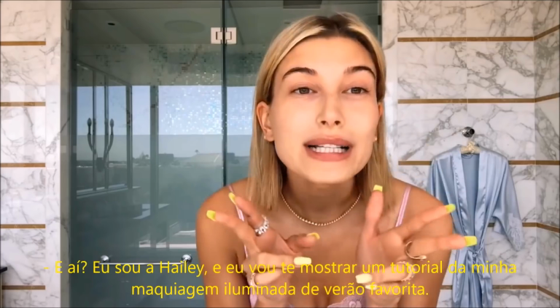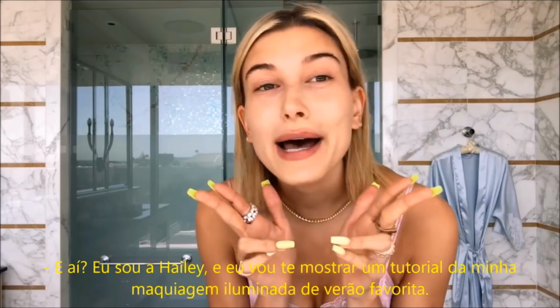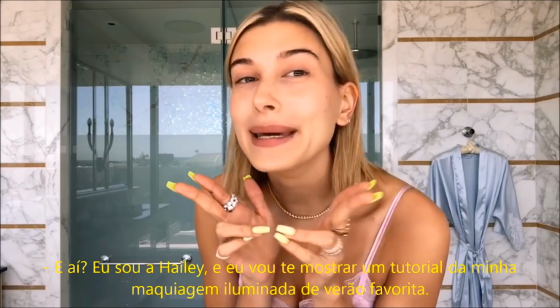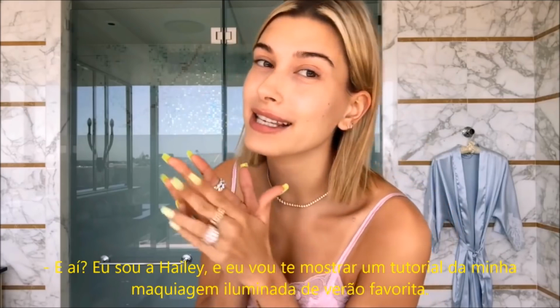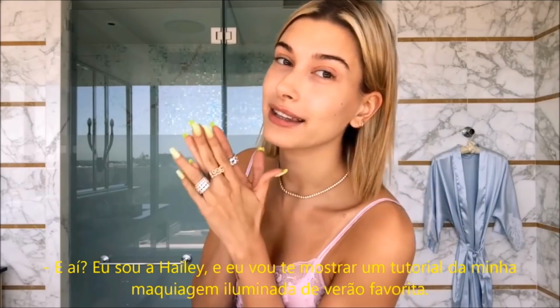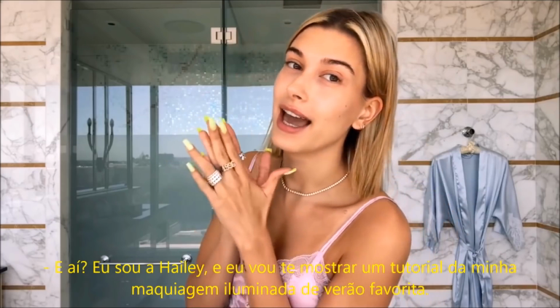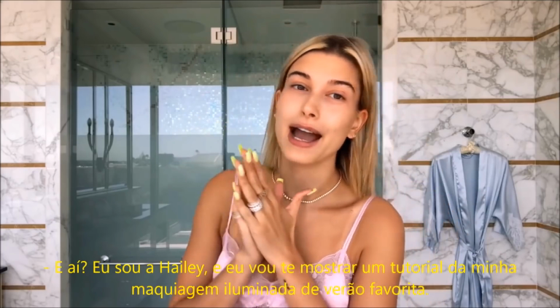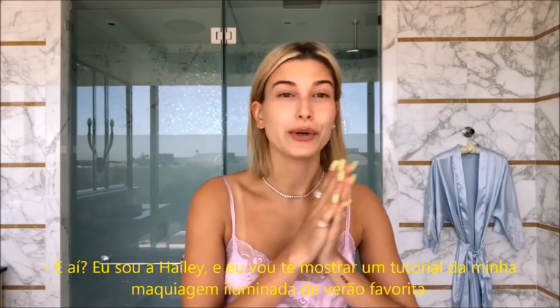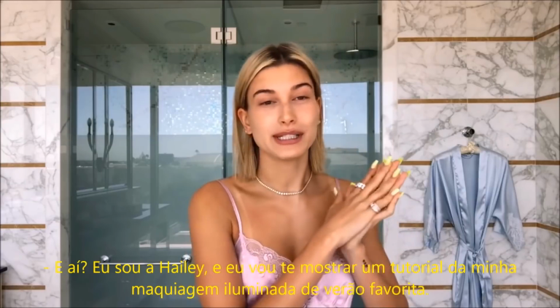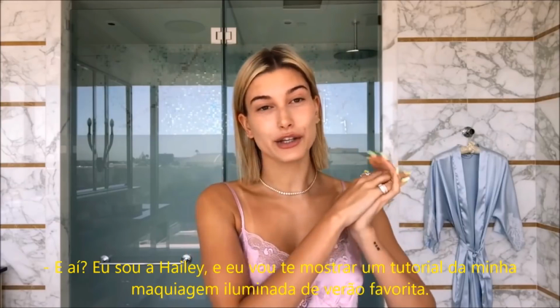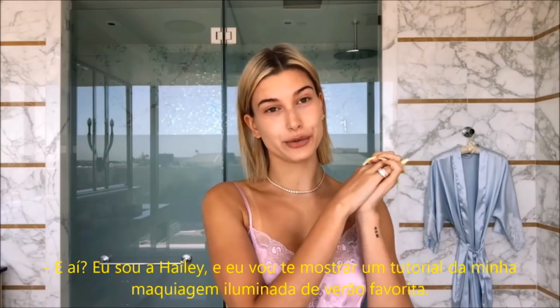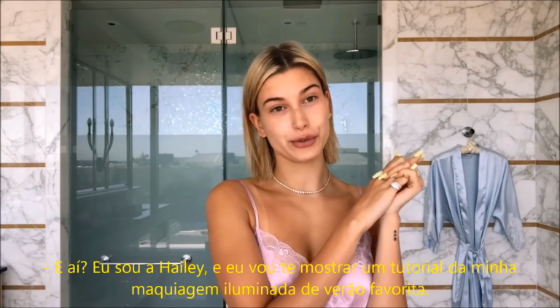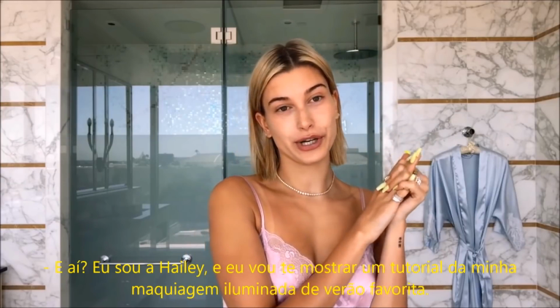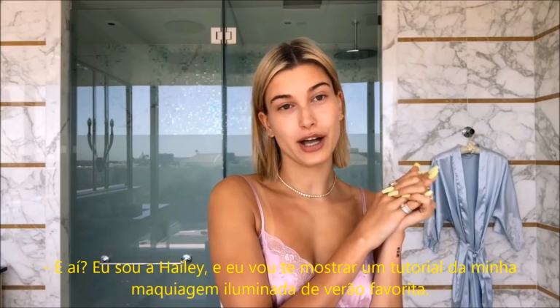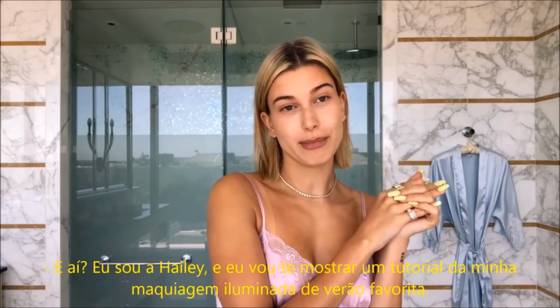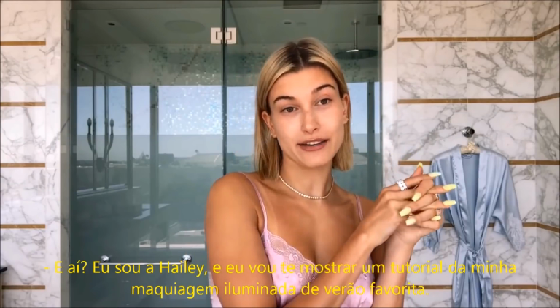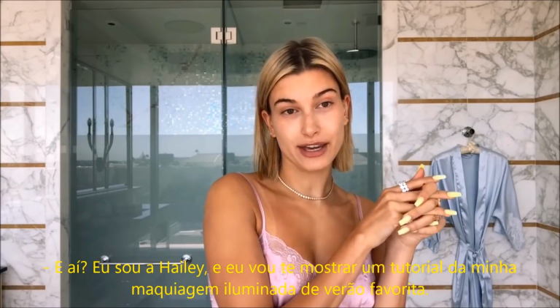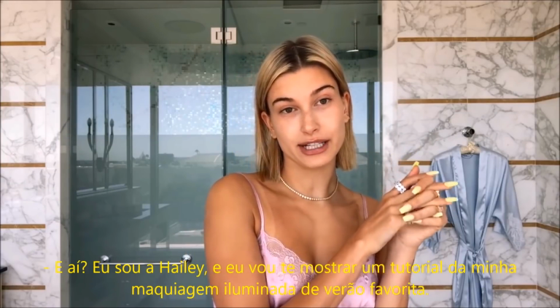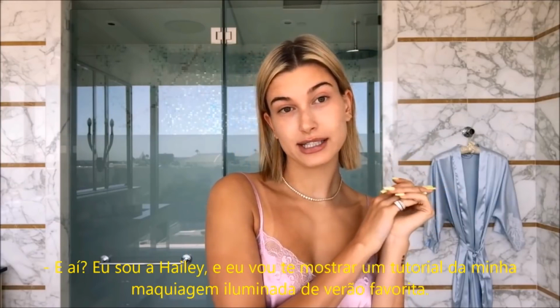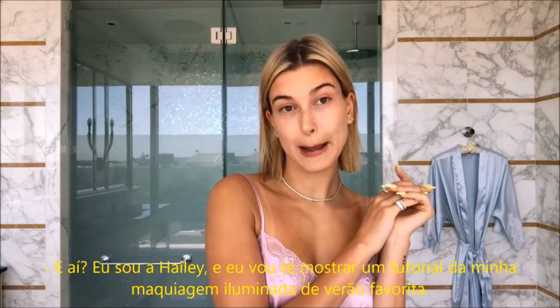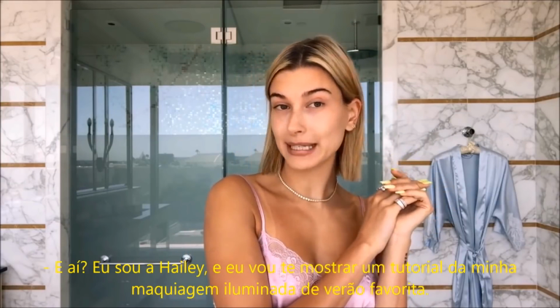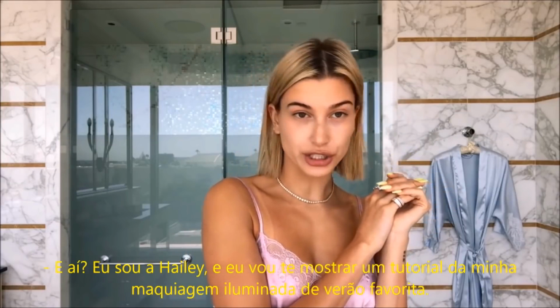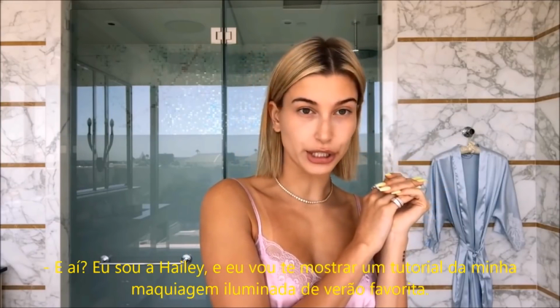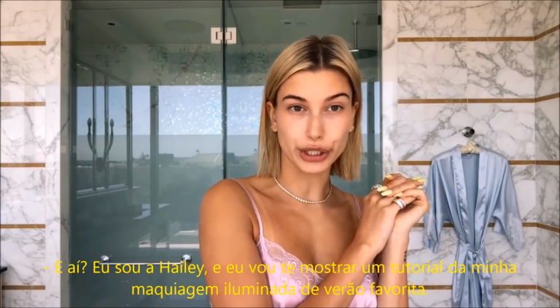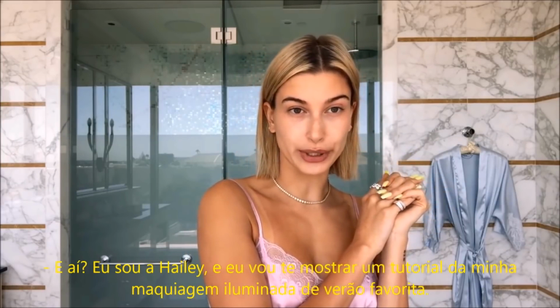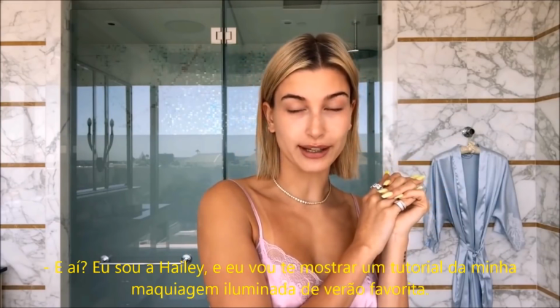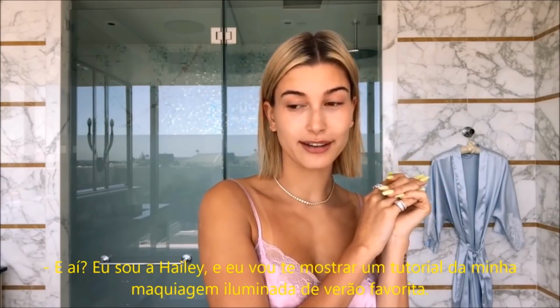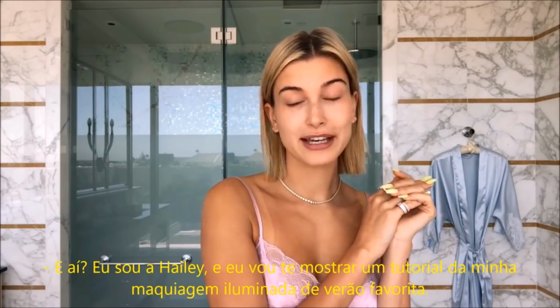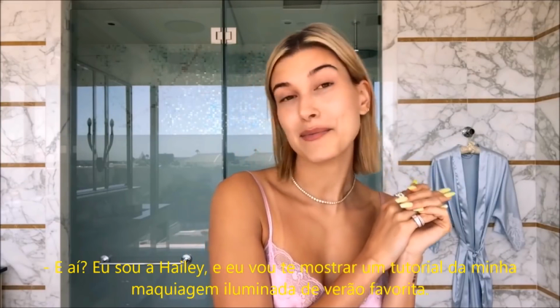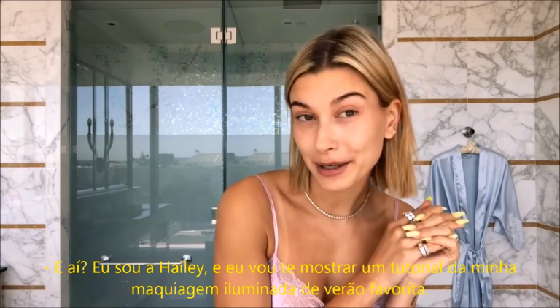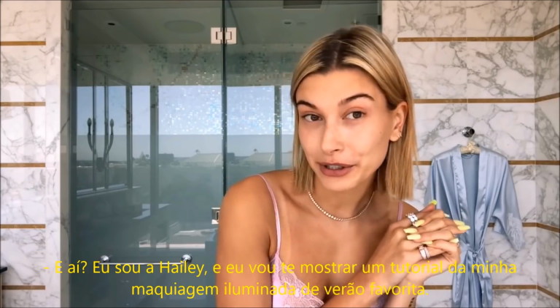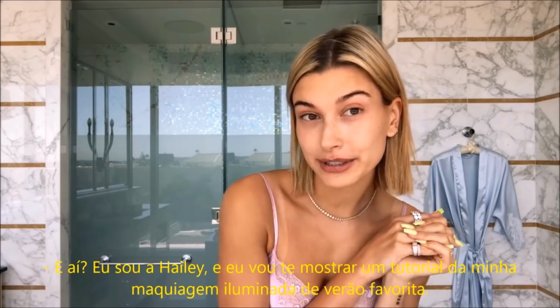What's up? It's Hailey, and I'm going to be taking you through a tutorial of my favorite beachy, glowy makeup look.